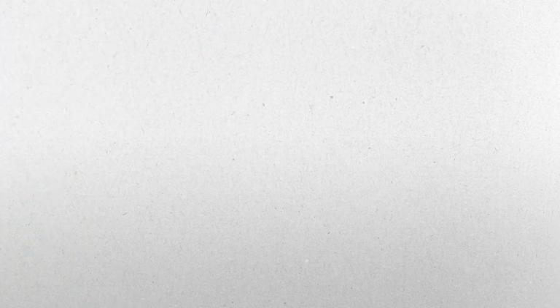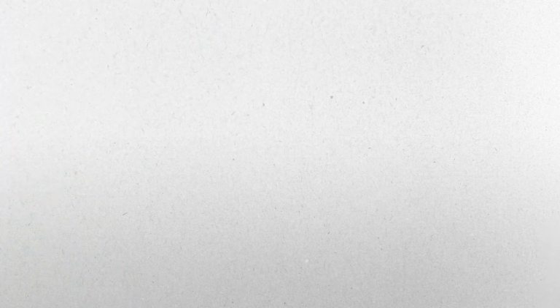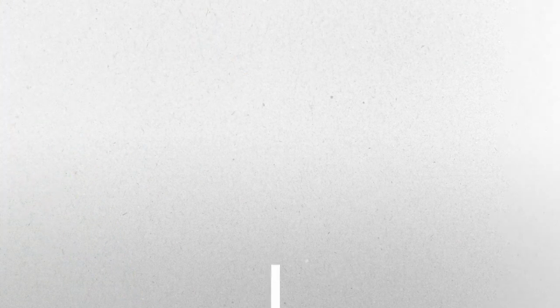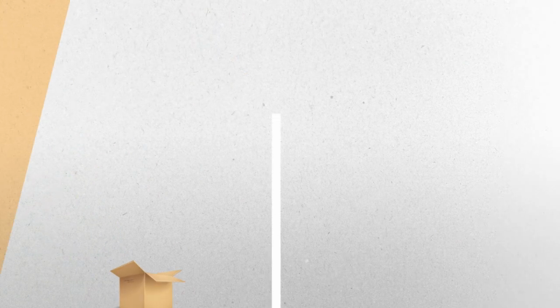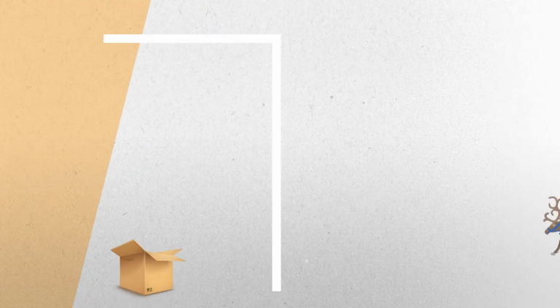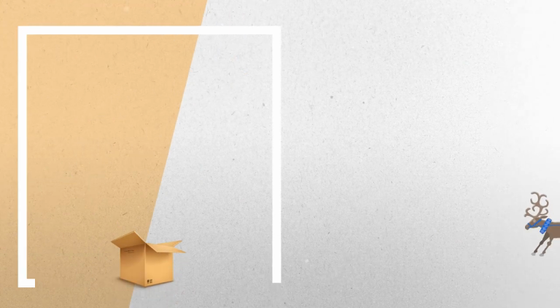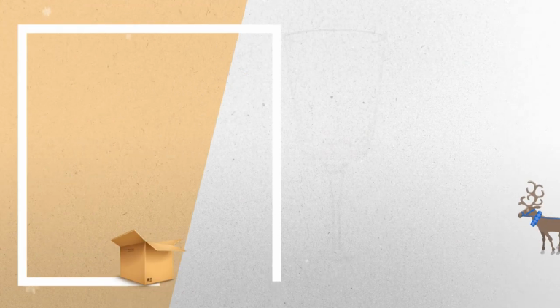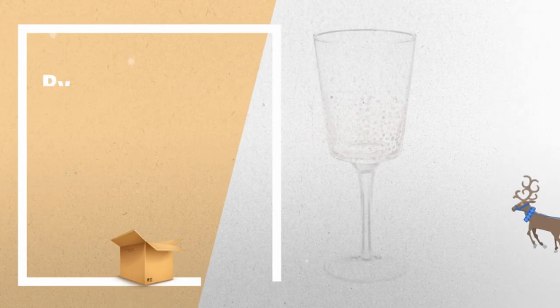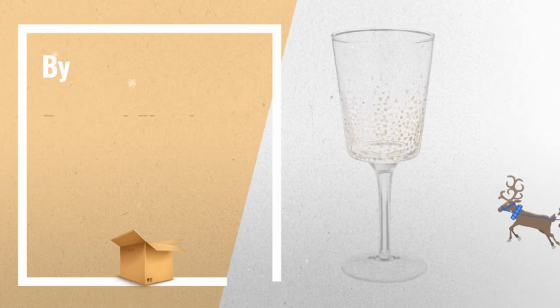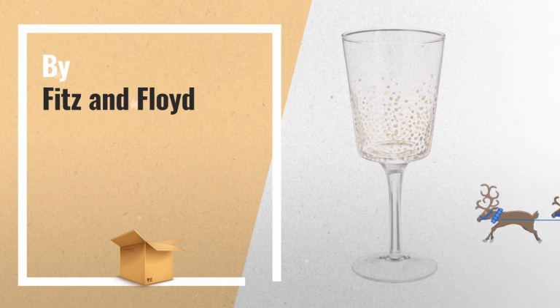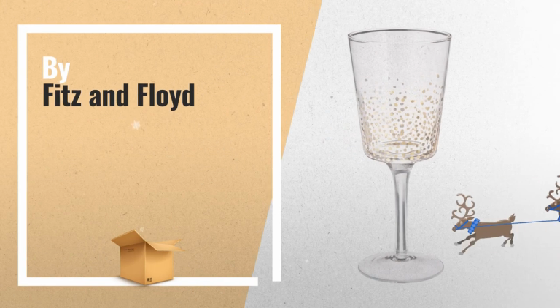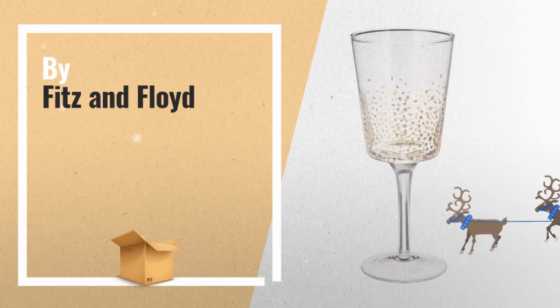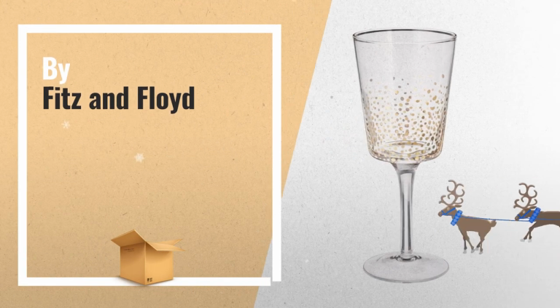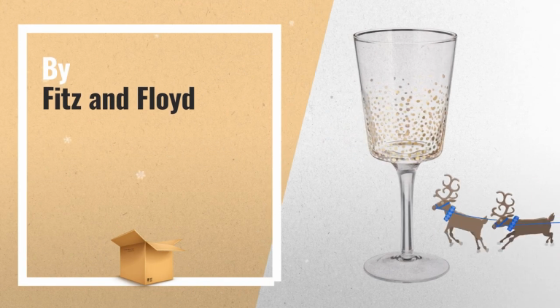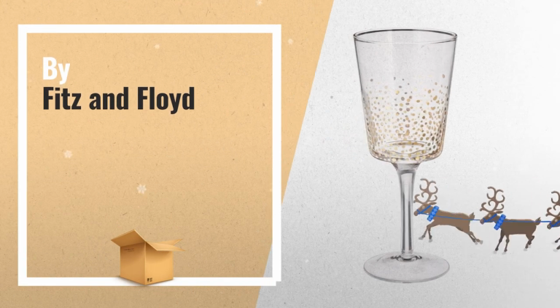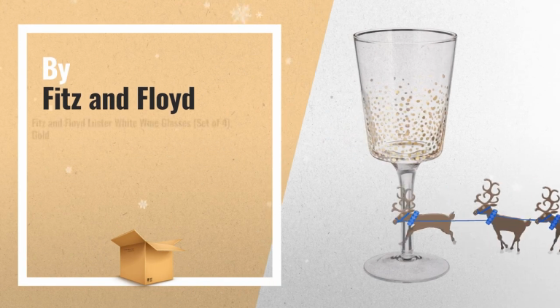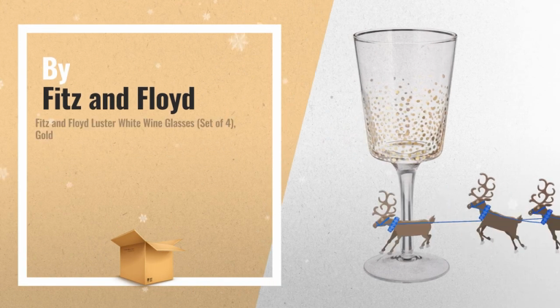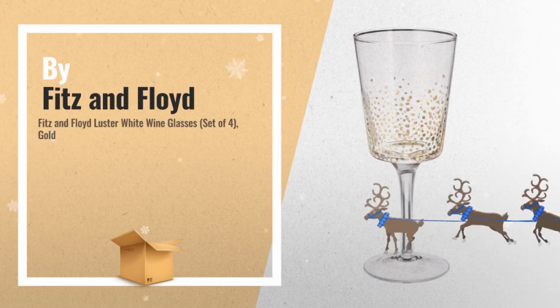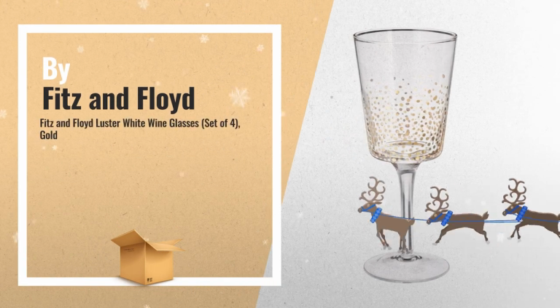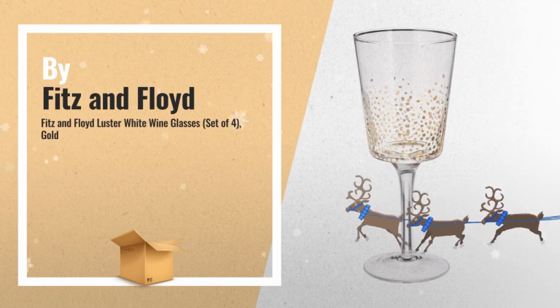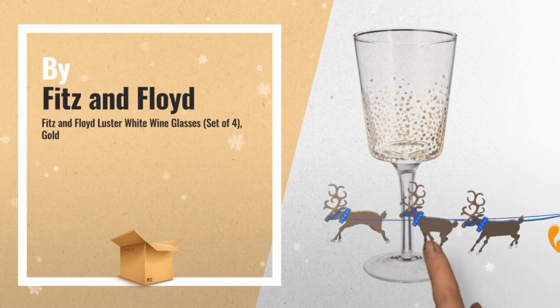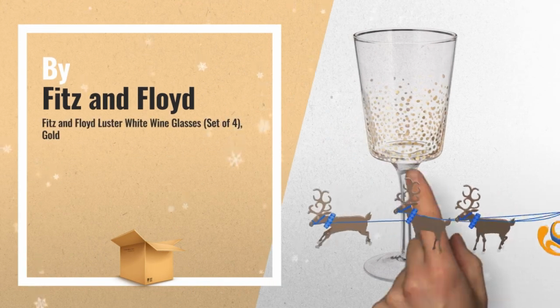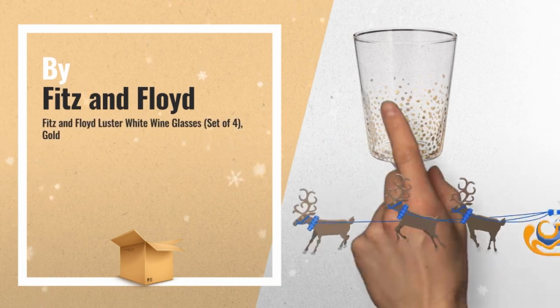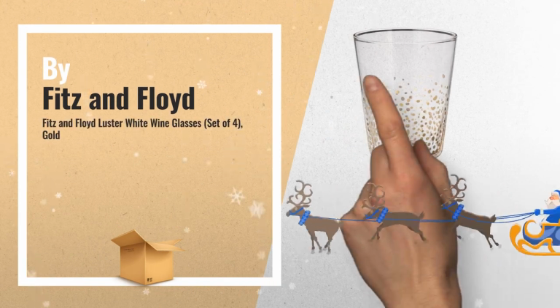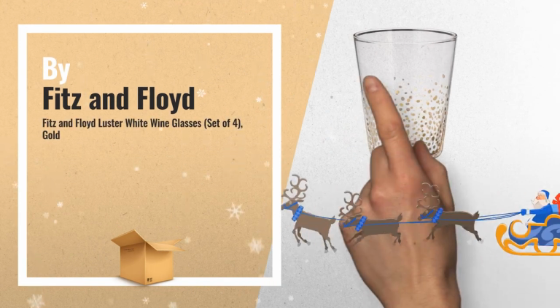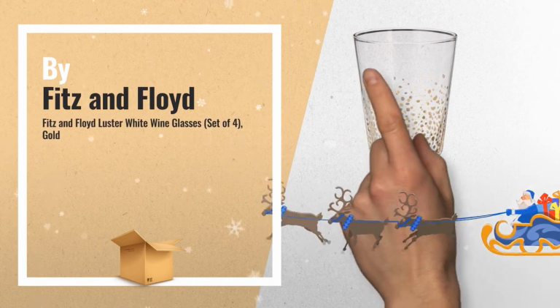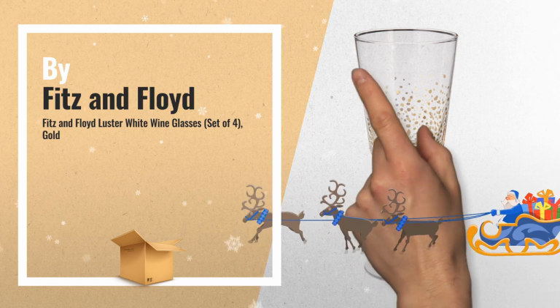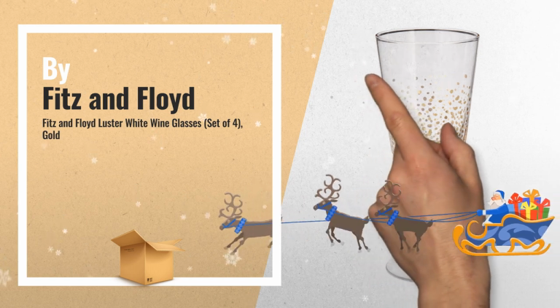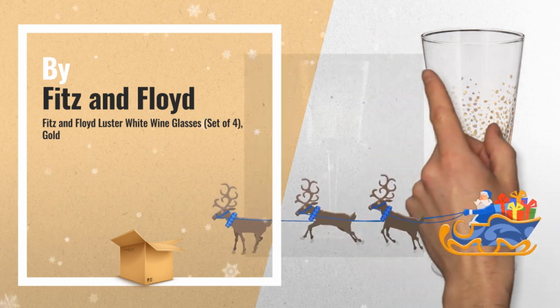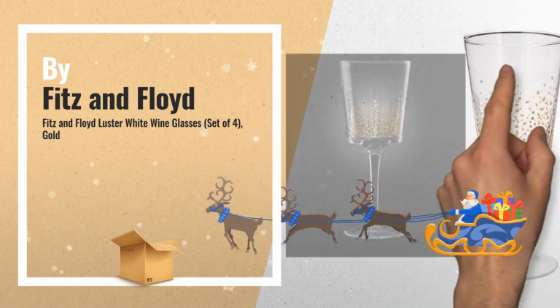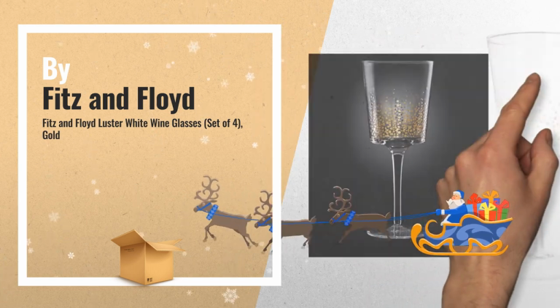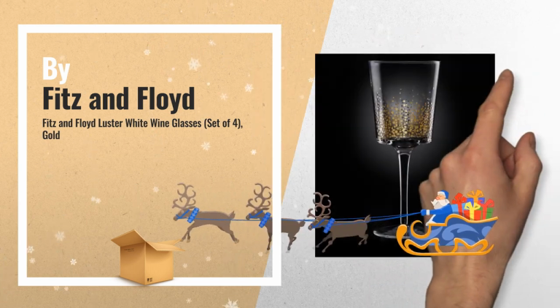Number 8, by Fitz and Floyd. A great deal you shouldn't miss.